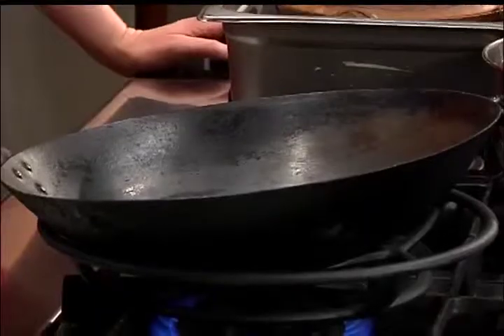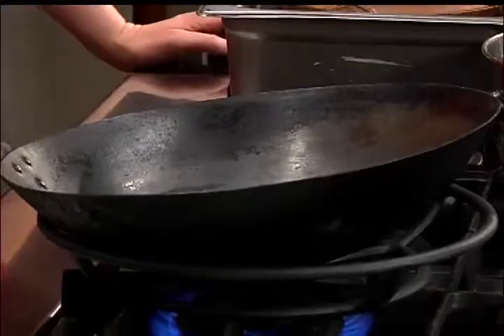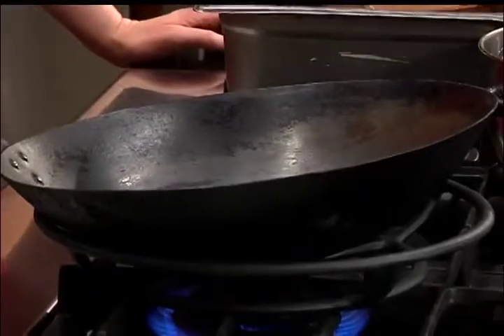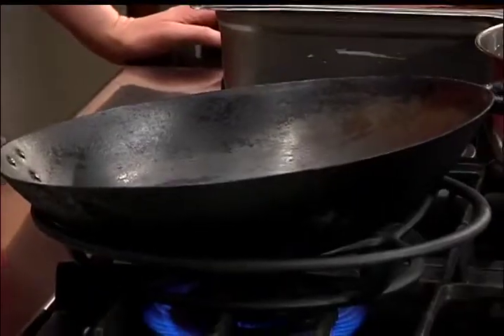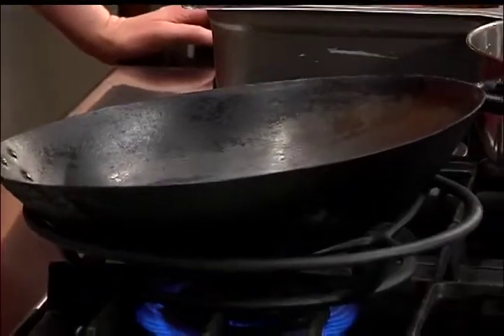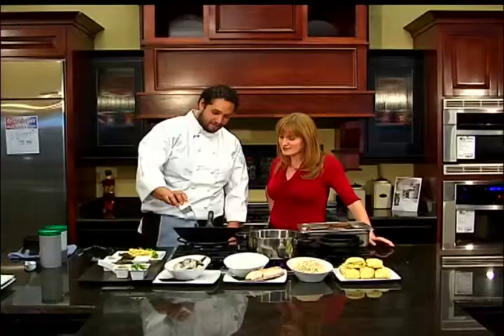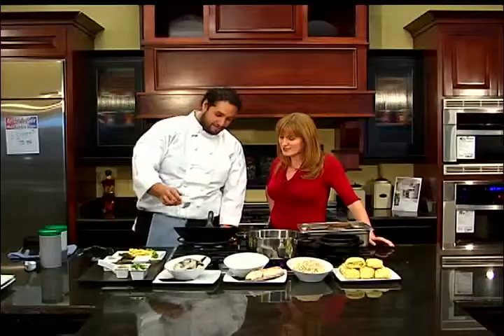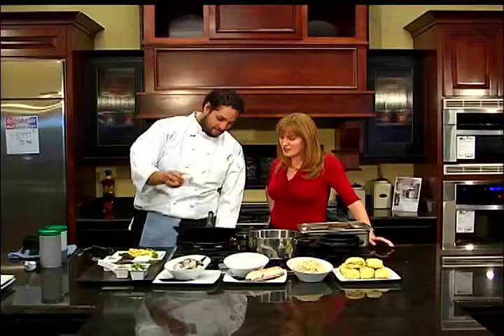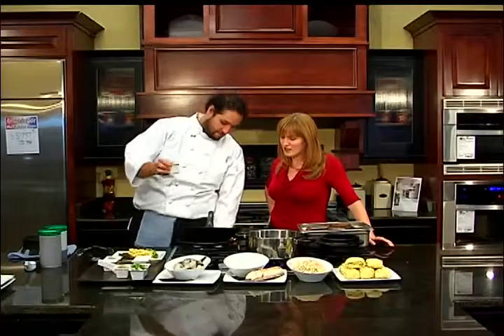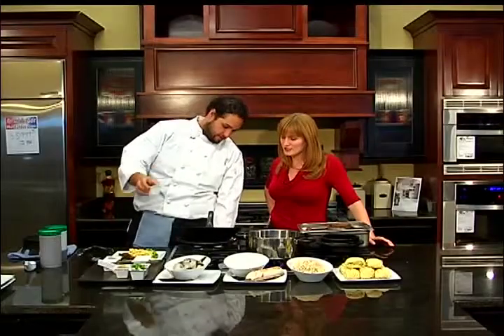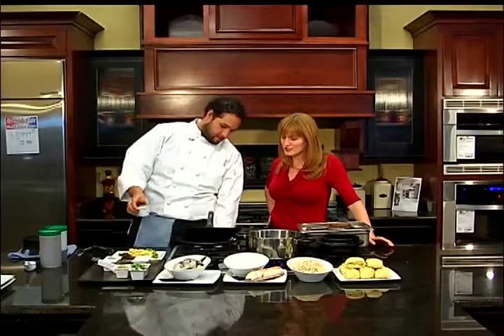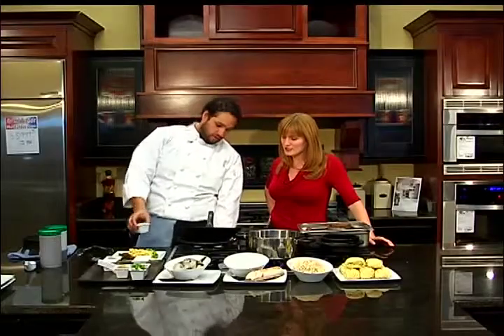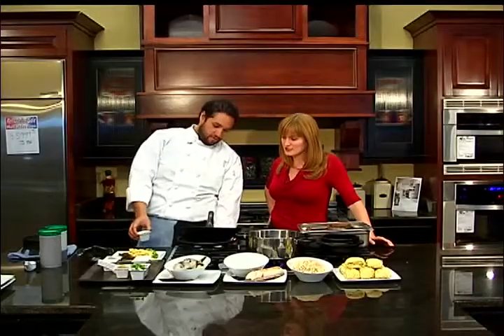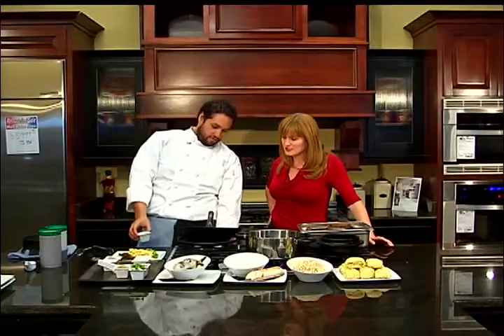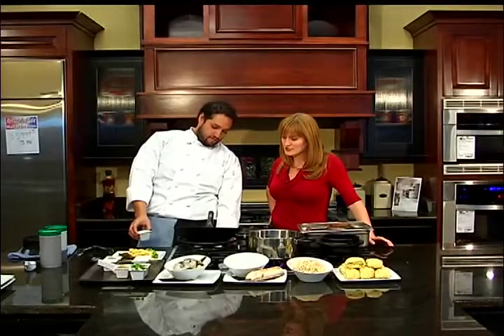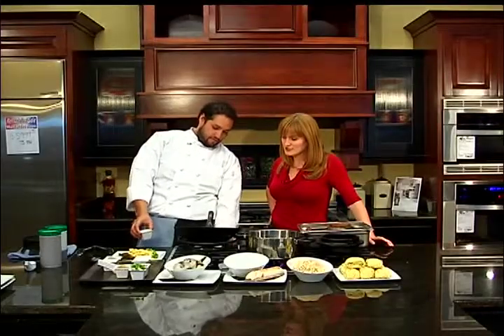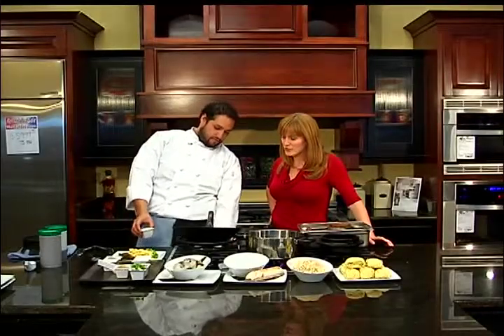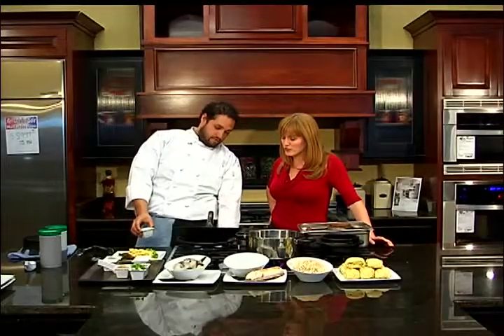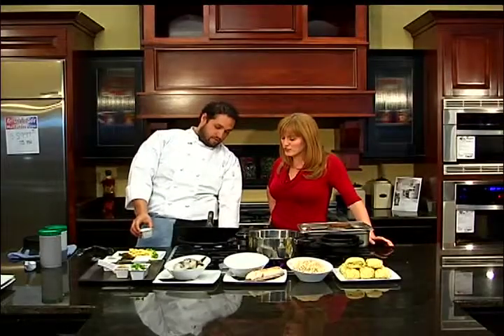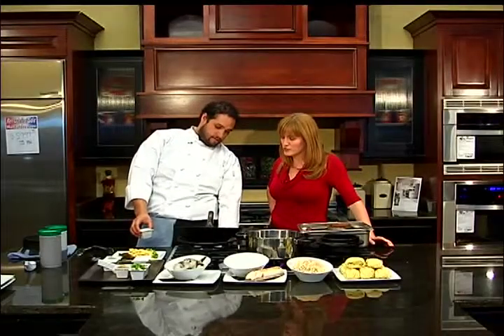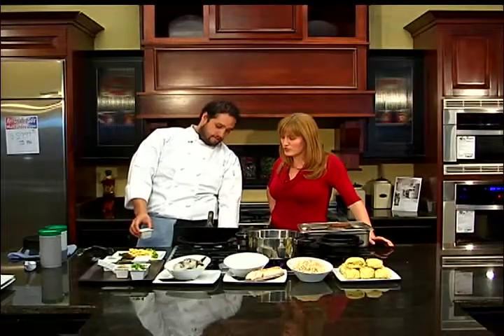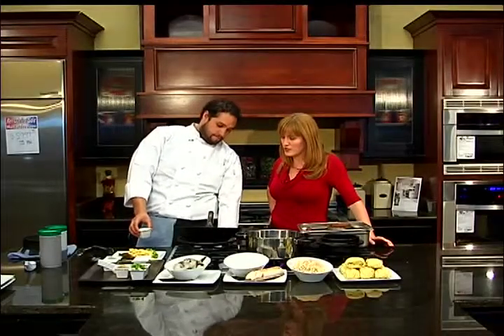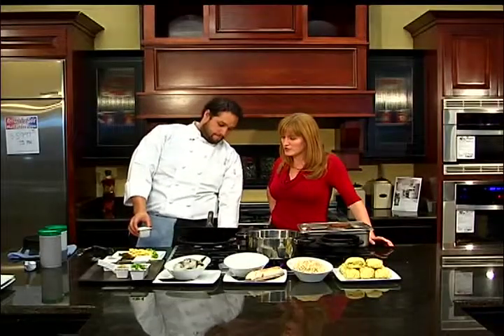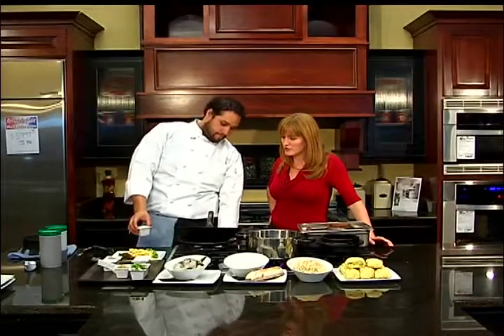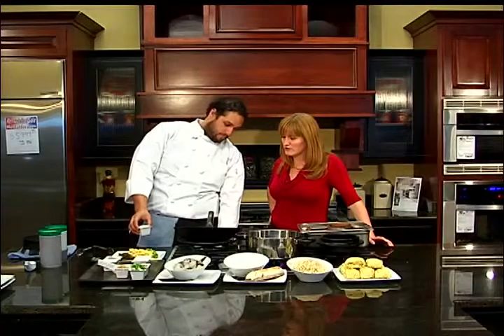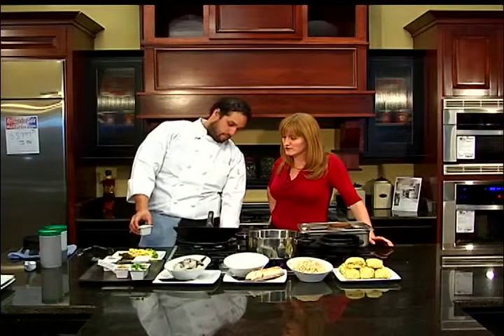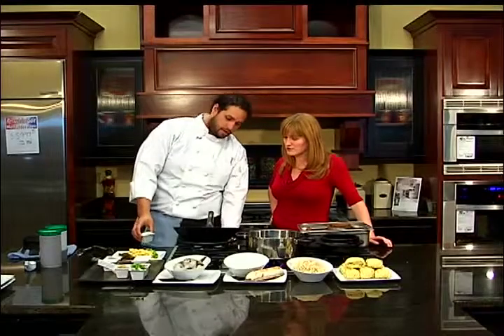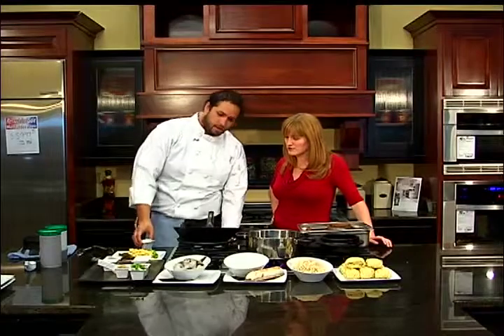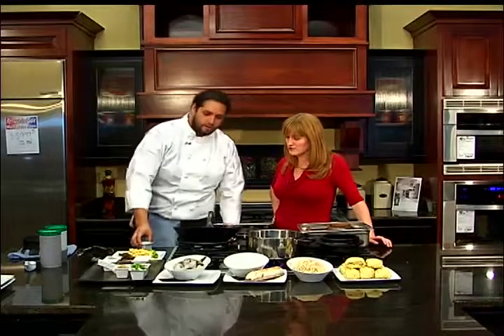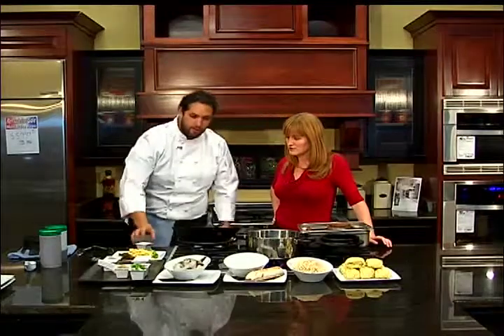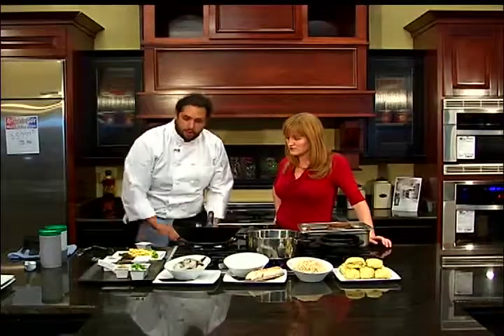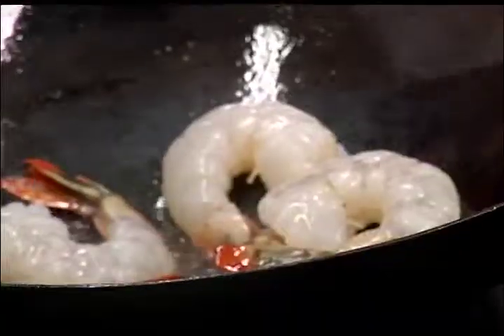First, we want to start off with a hot wok. A little bit of oil. What kind of oil do you use when you are stir-frying? We use peanut oil.